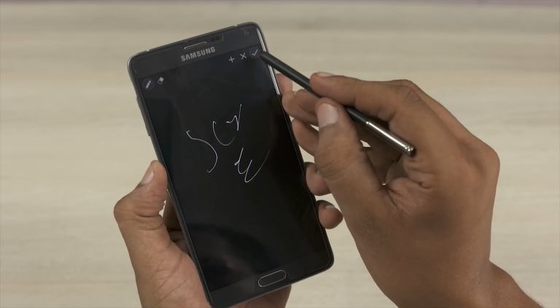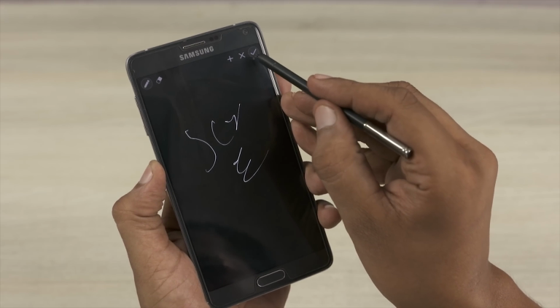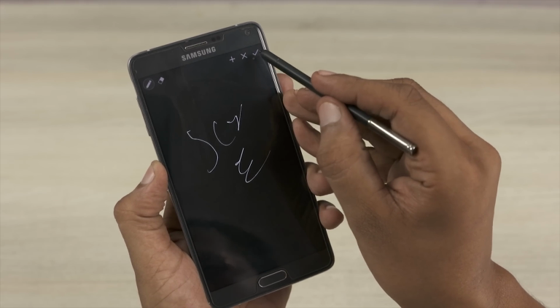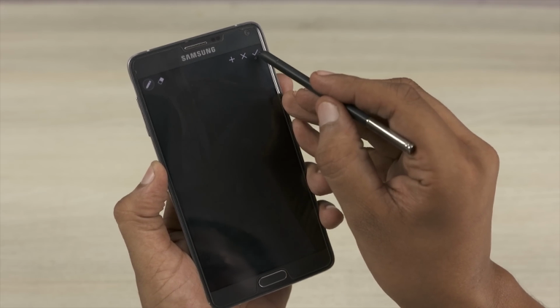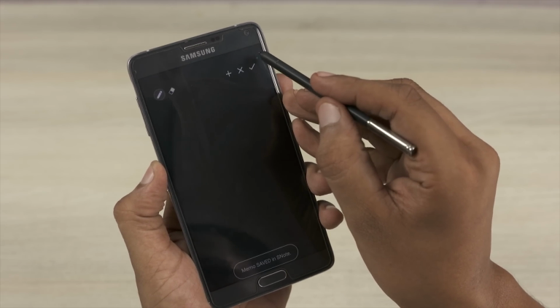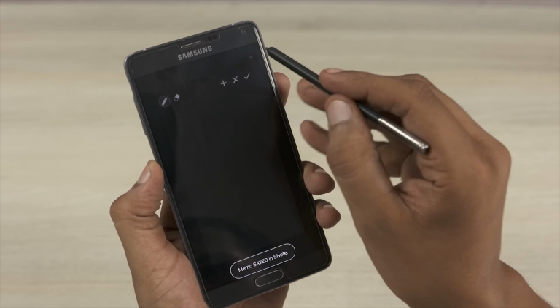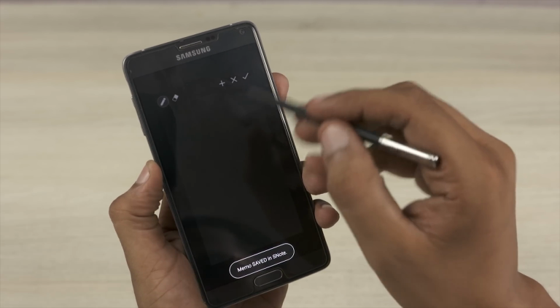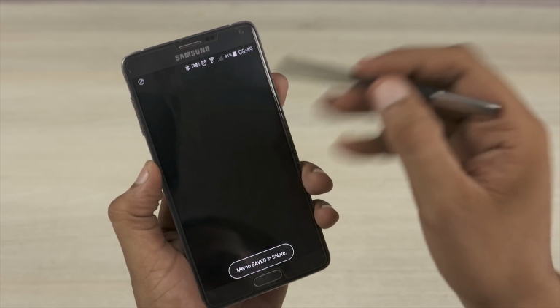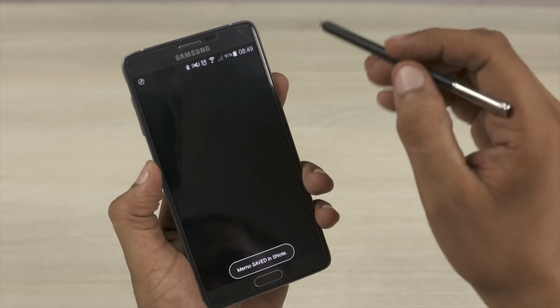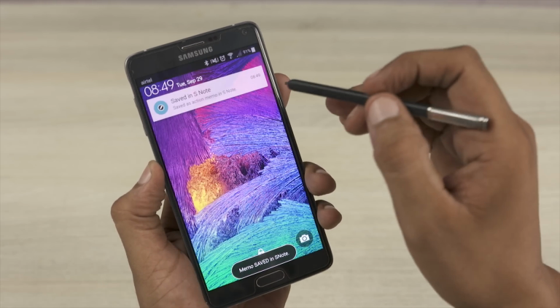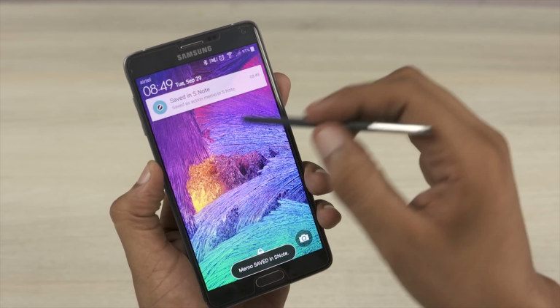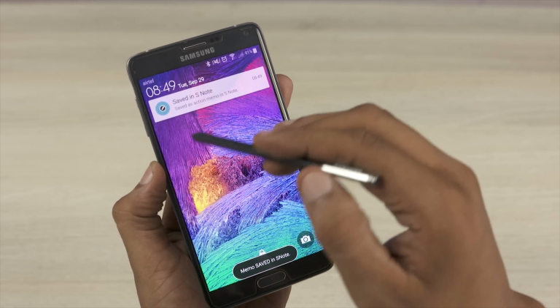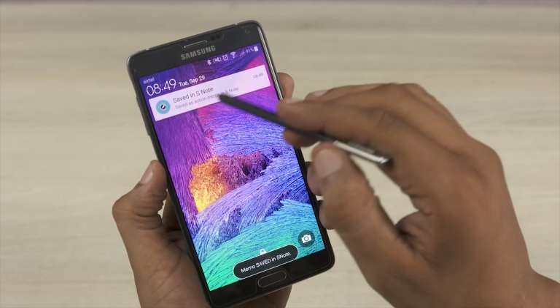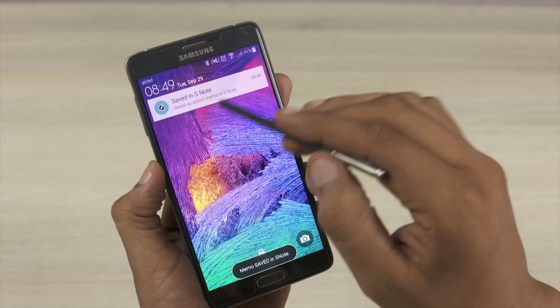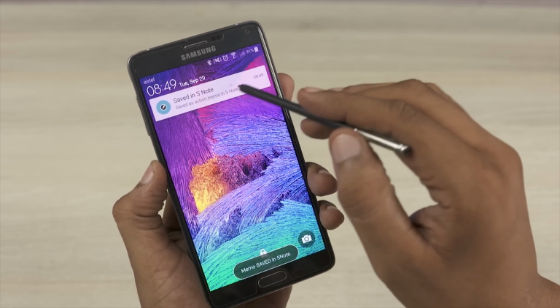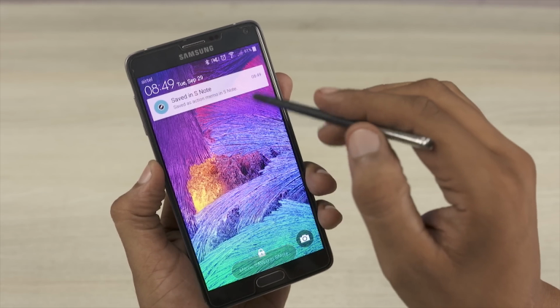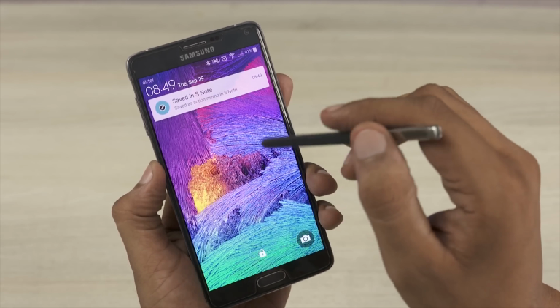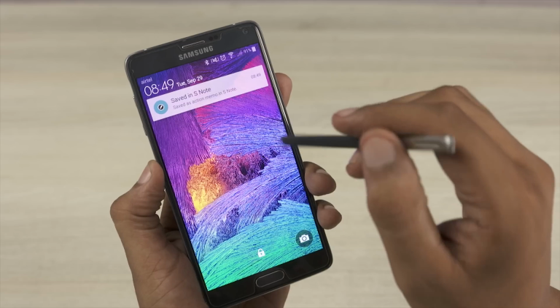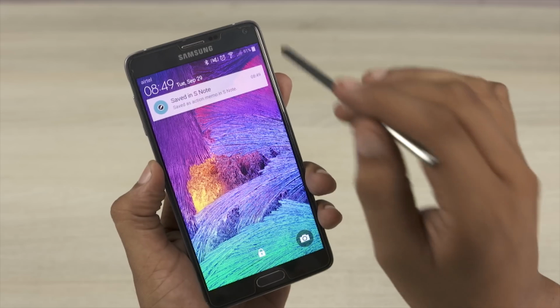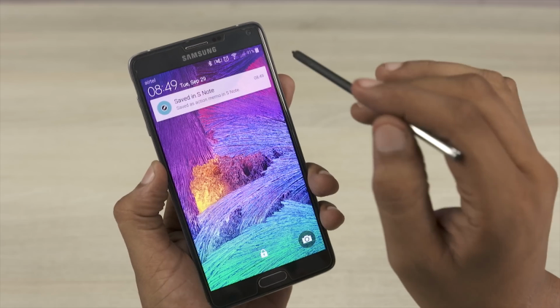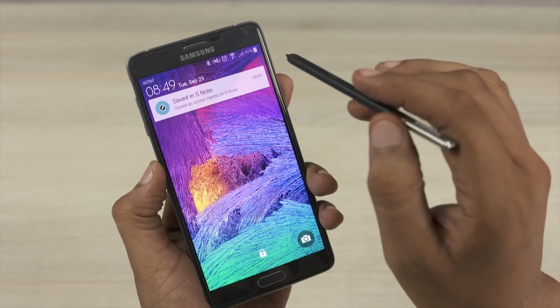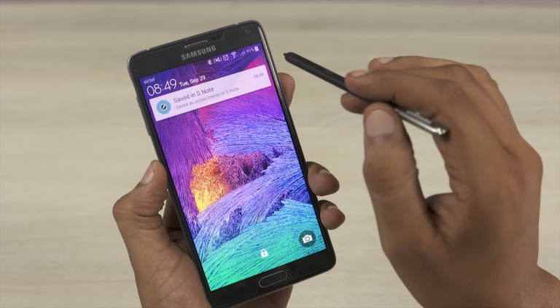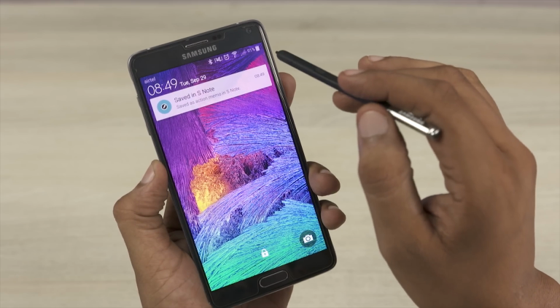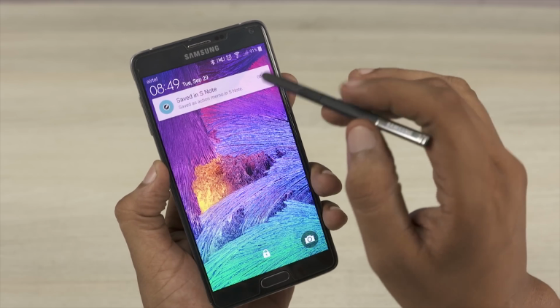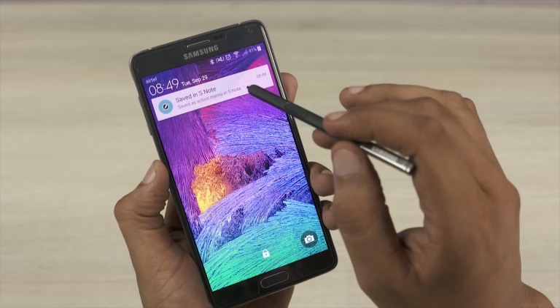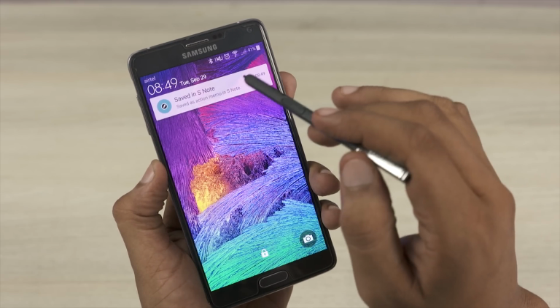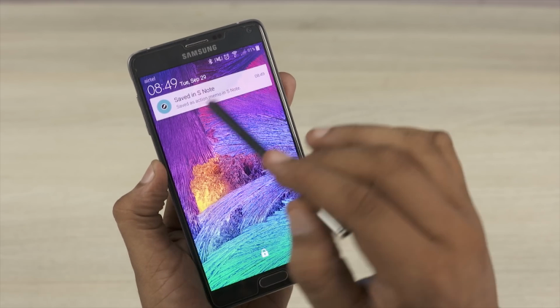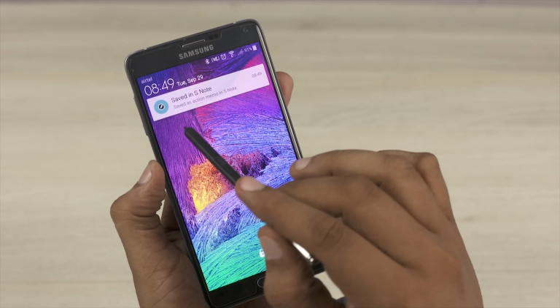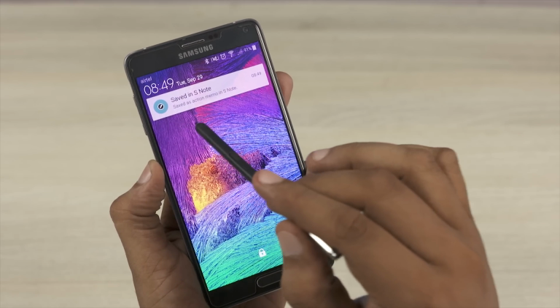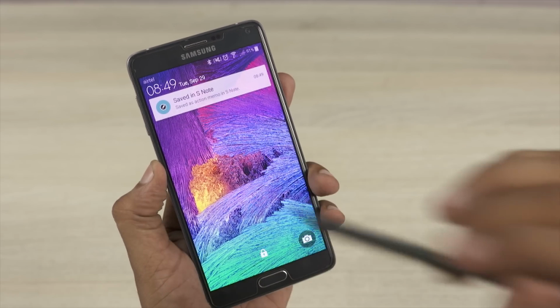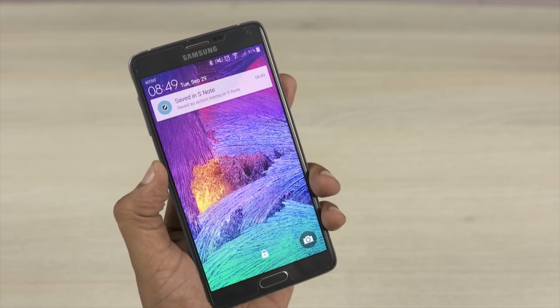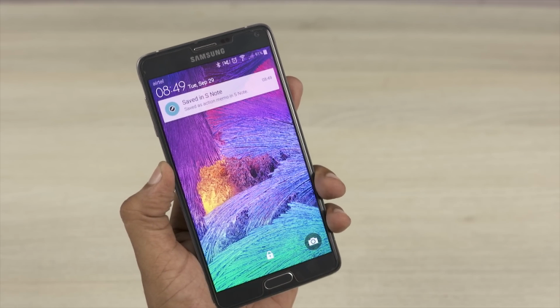Once you are done writing whatever you want, just go ahead, click on the check mark and it gets saved in S Note.